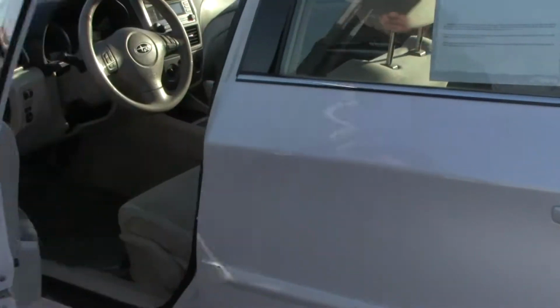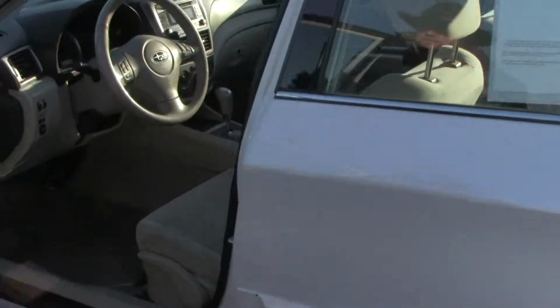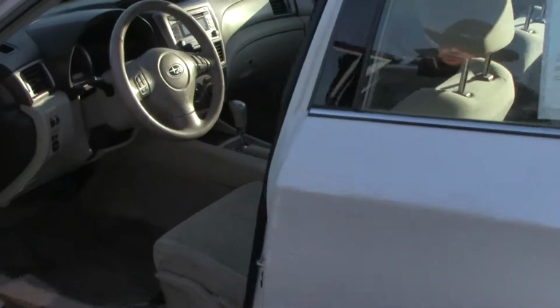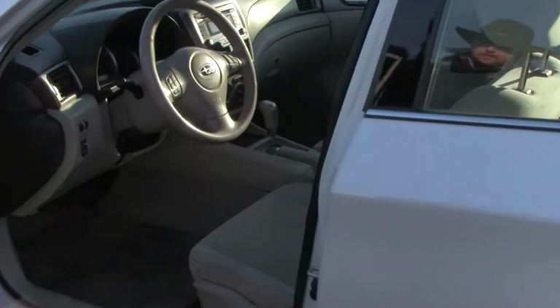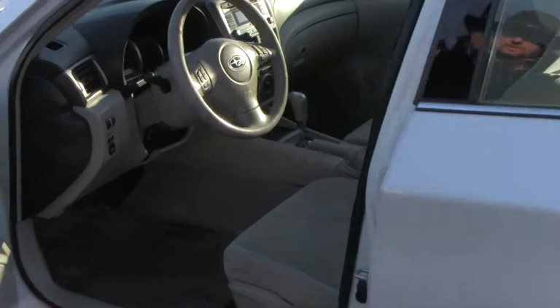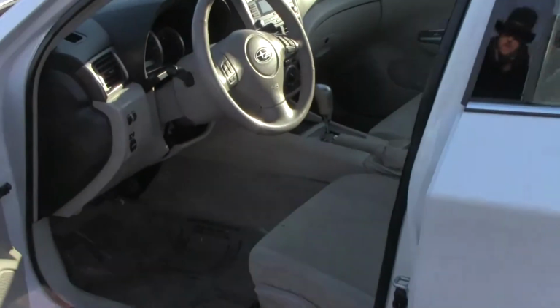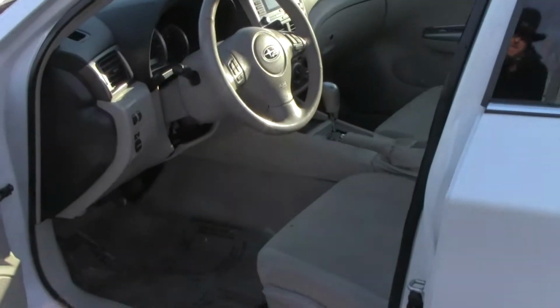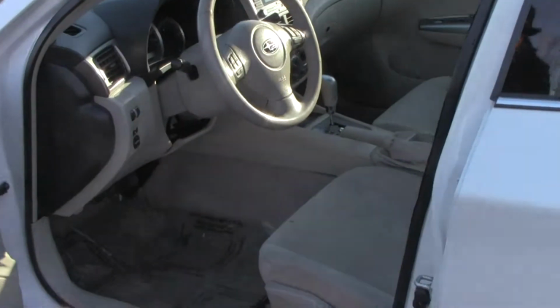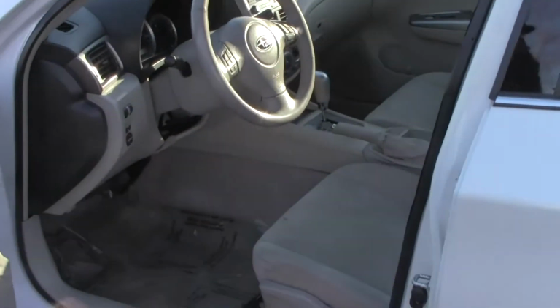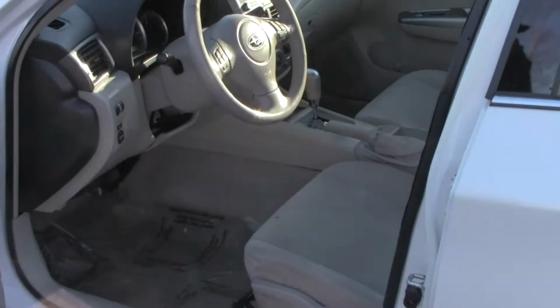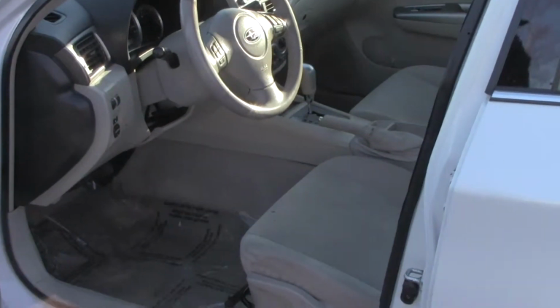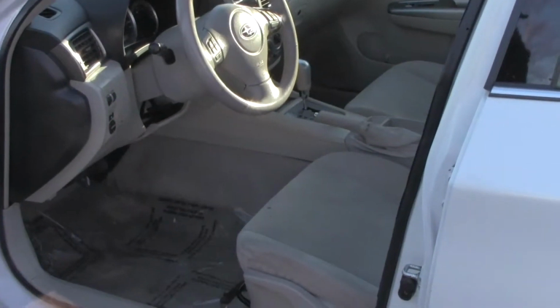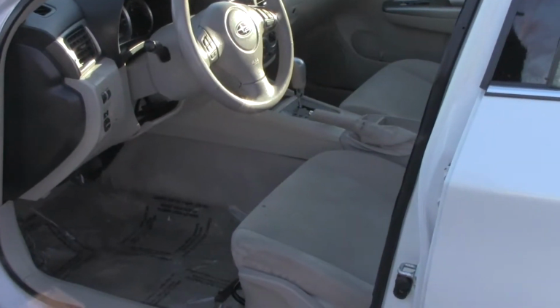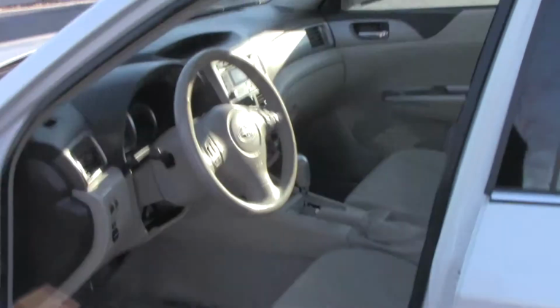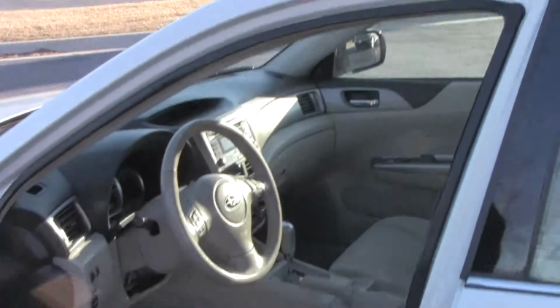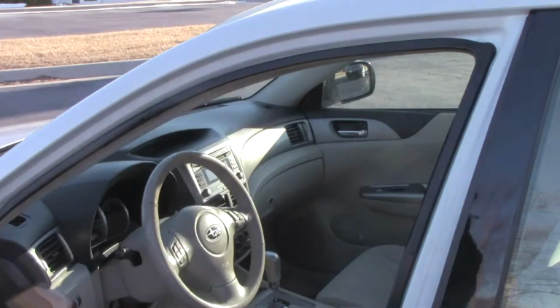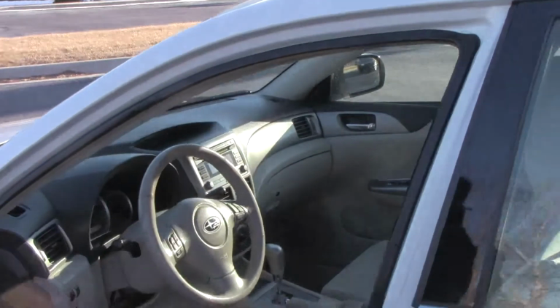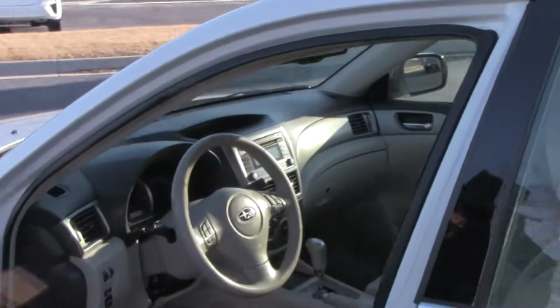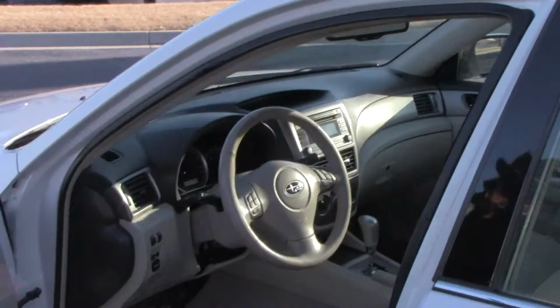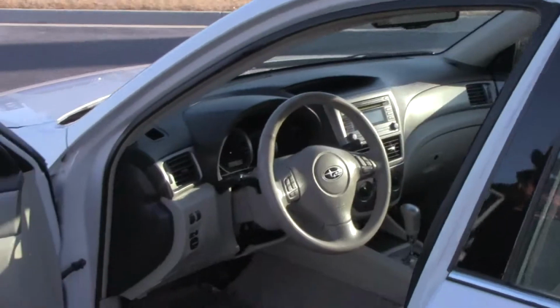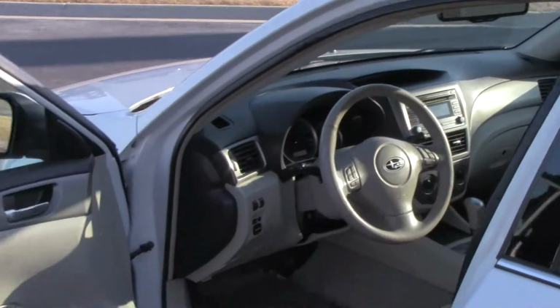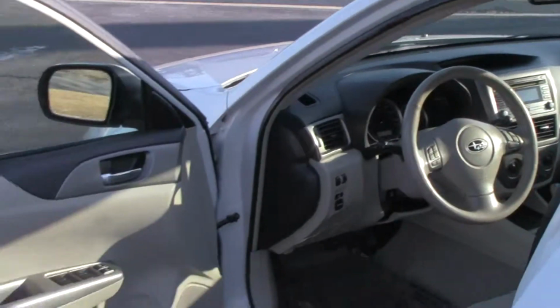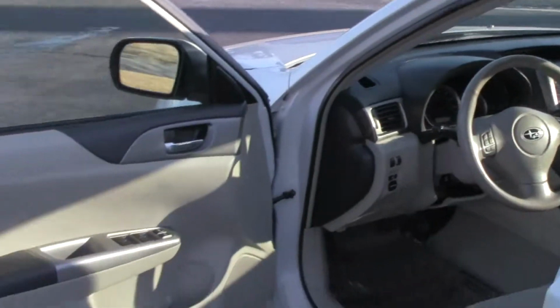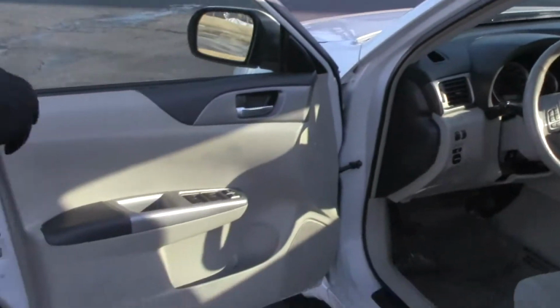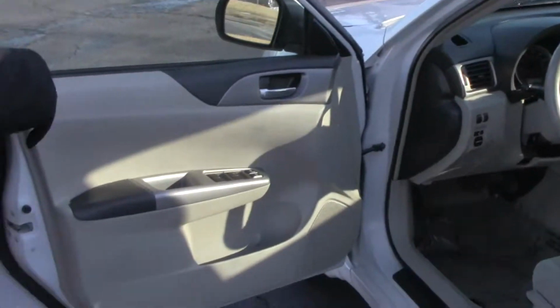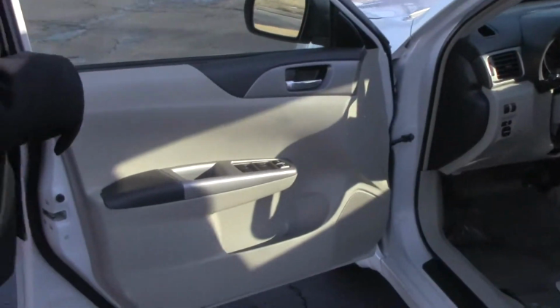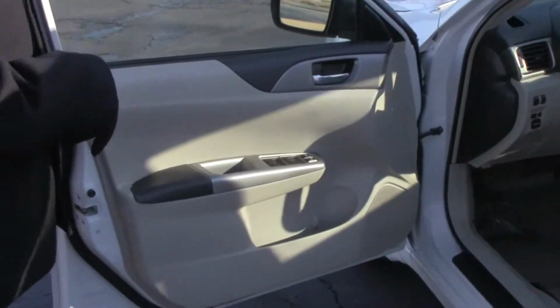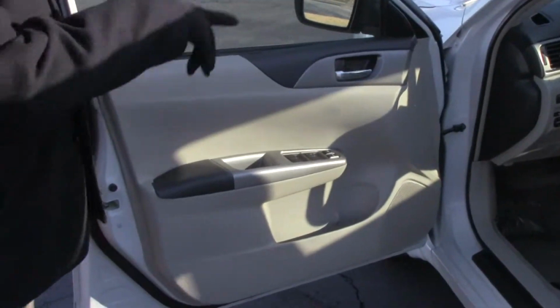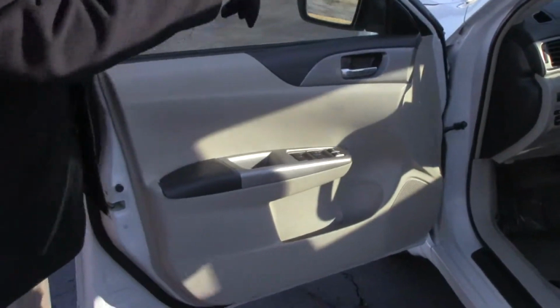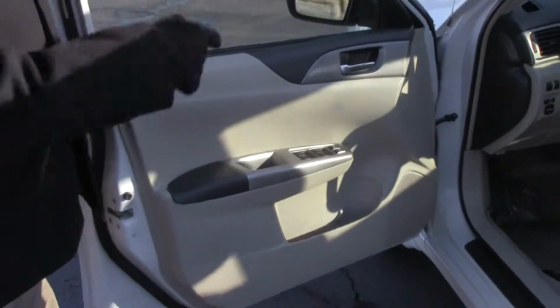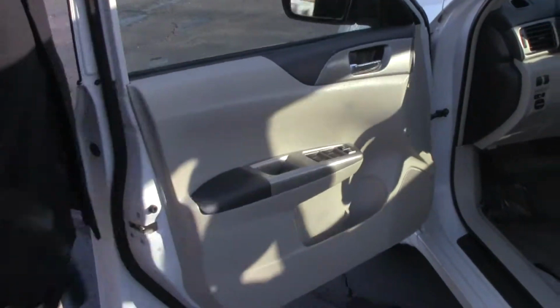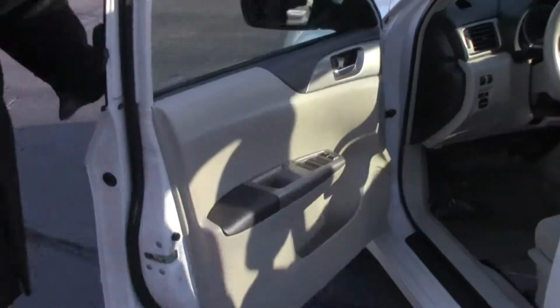You have manual height adjustment on the driver seat. Power windows, power locks, and power mirrors.